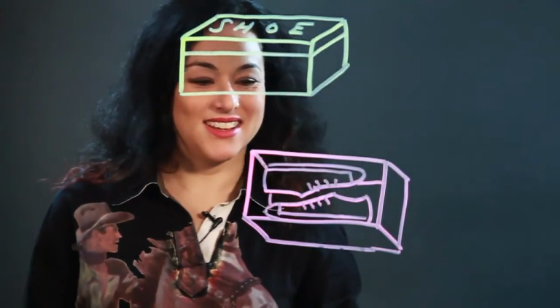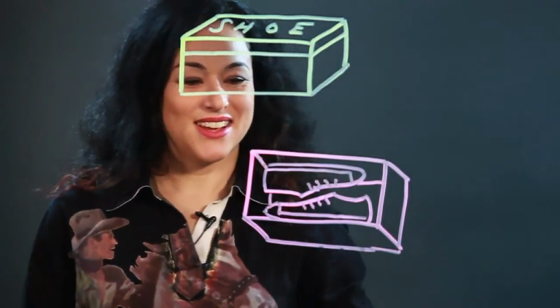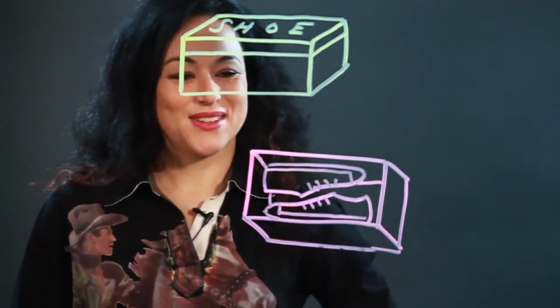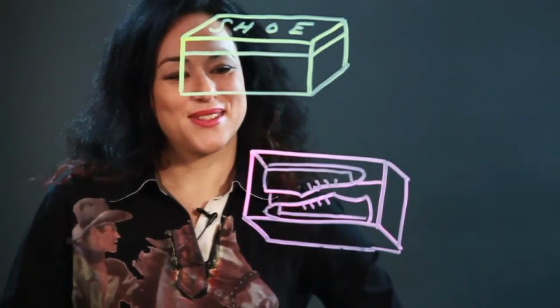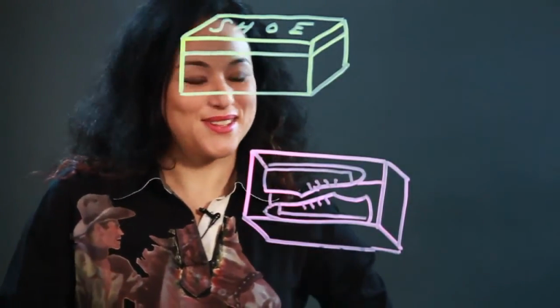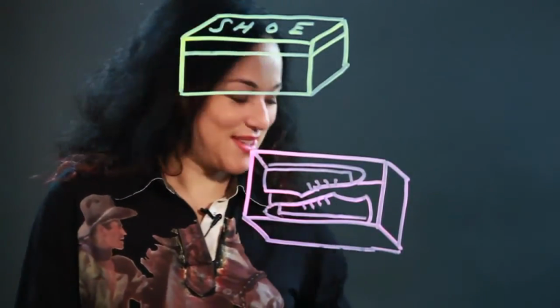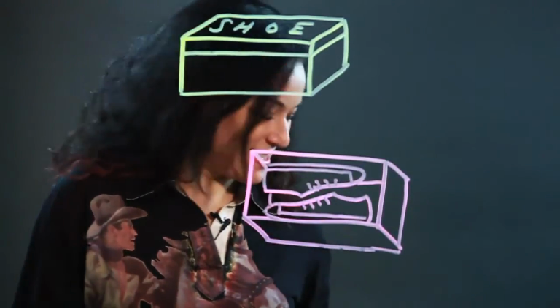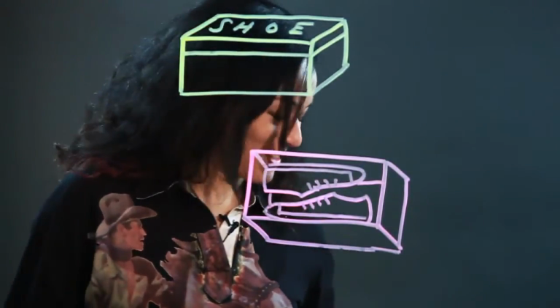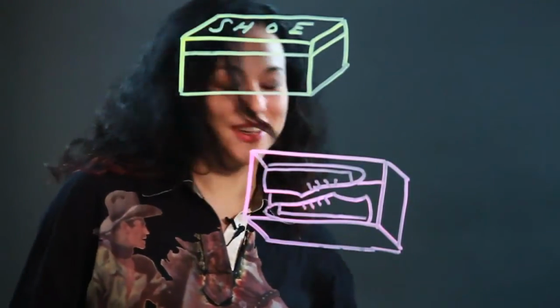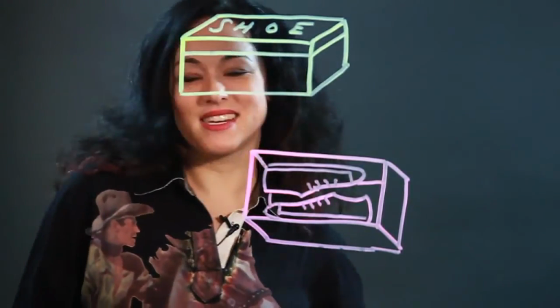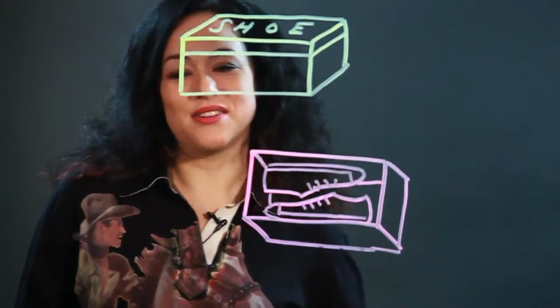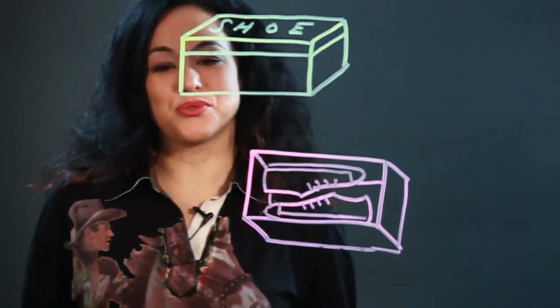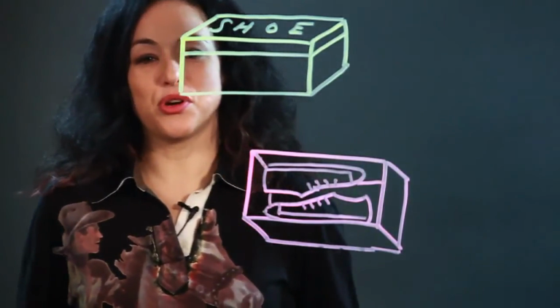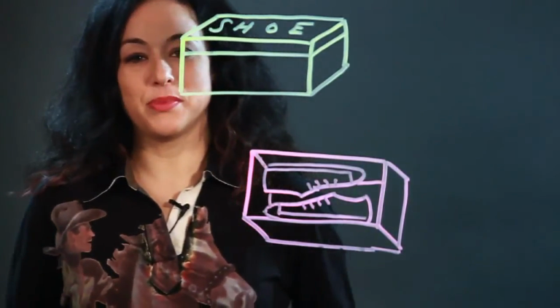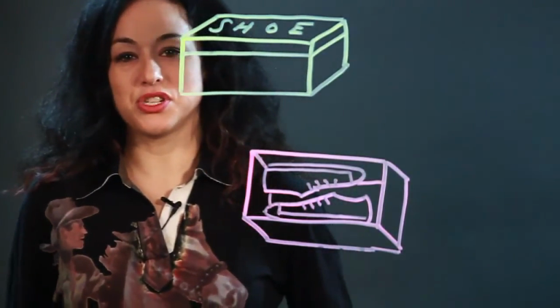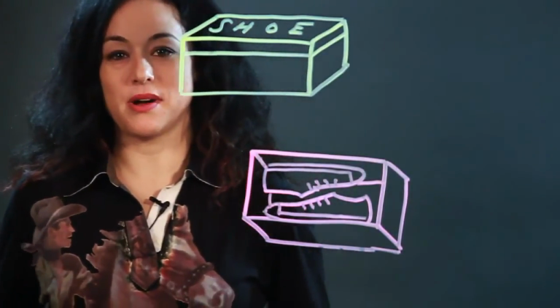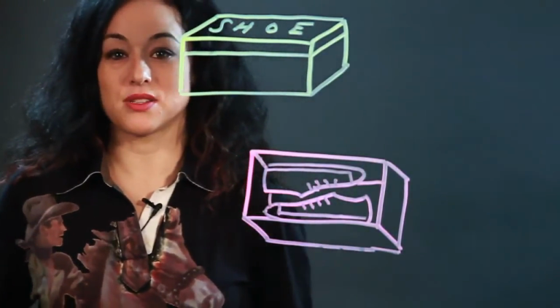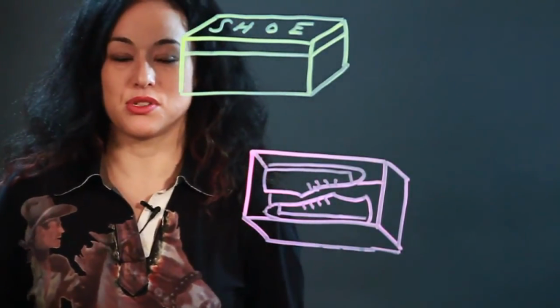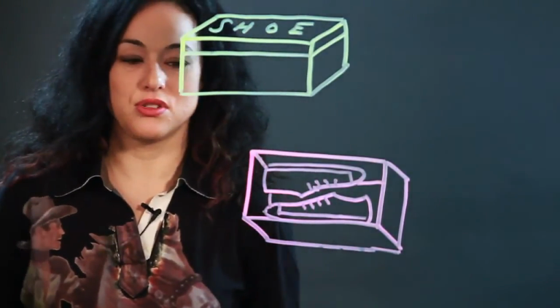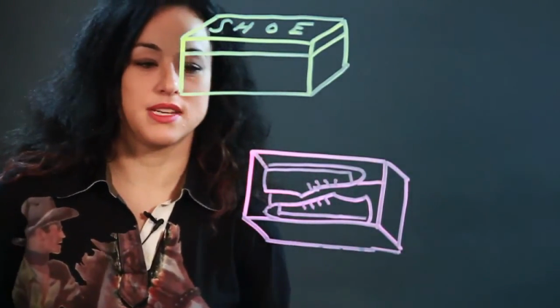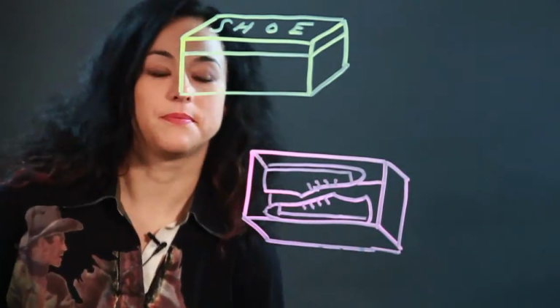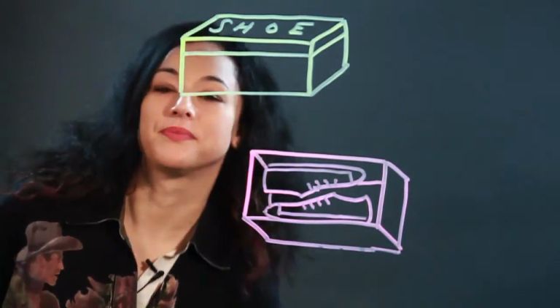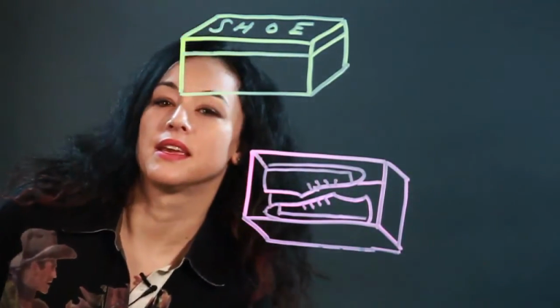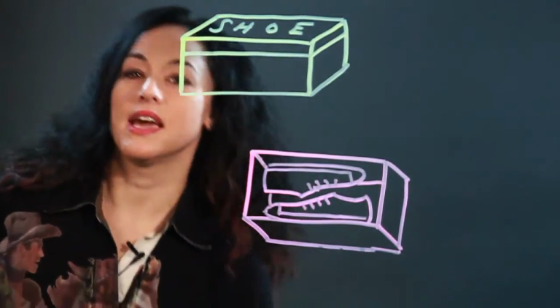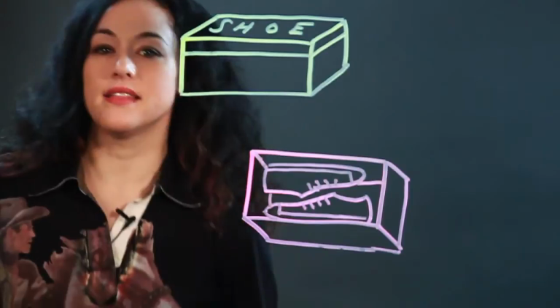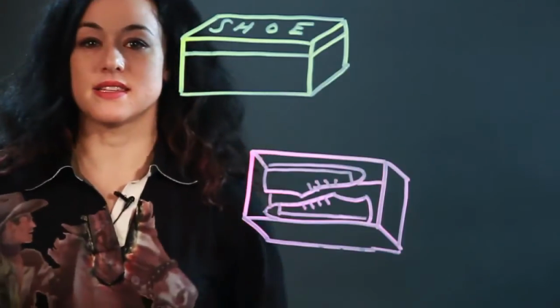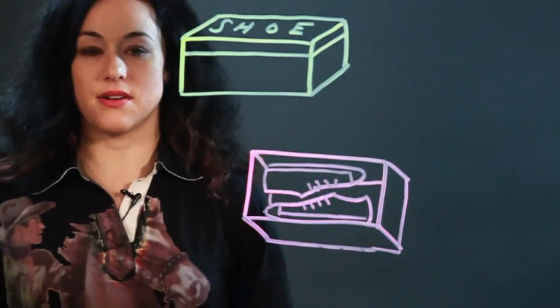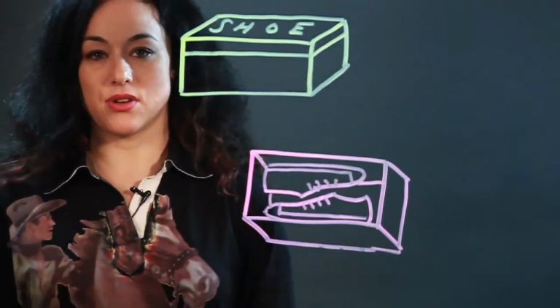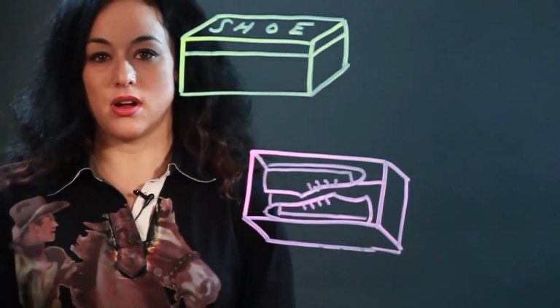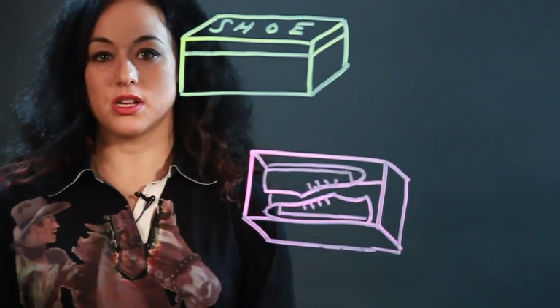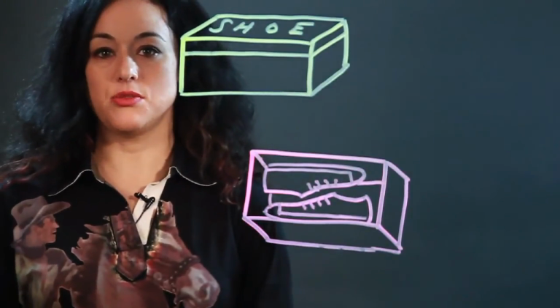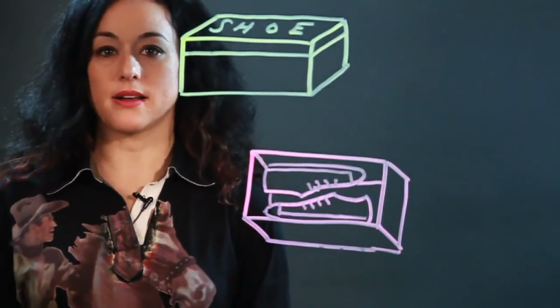And so that's like looking down into an open shoebox with shoes in it. And that's how I draw a shoebox.